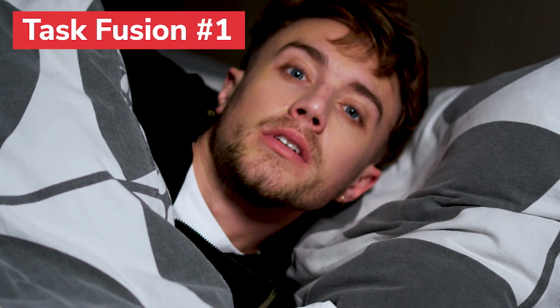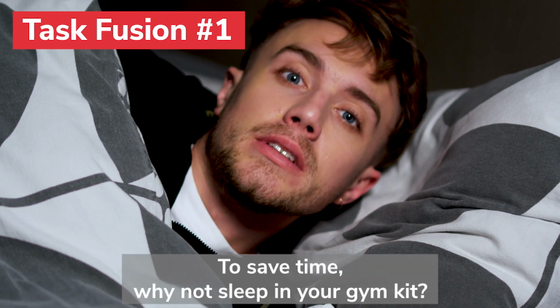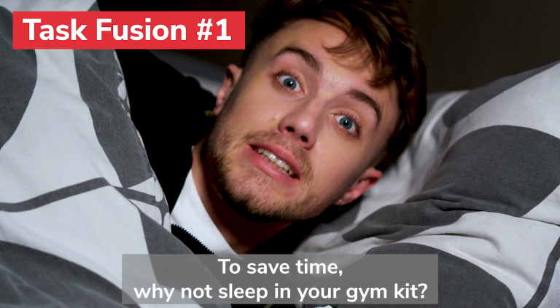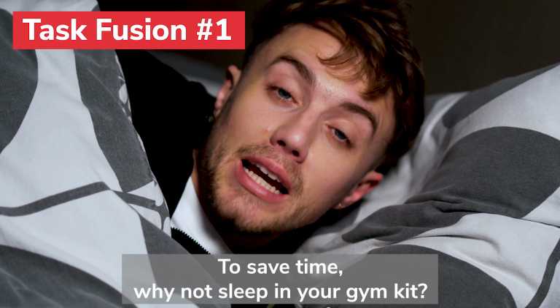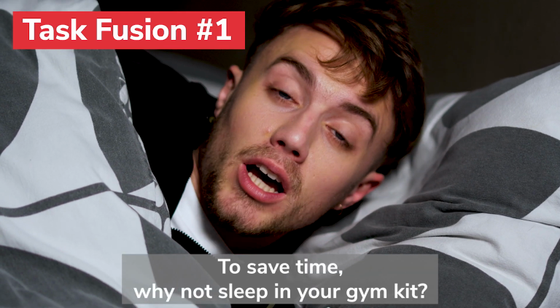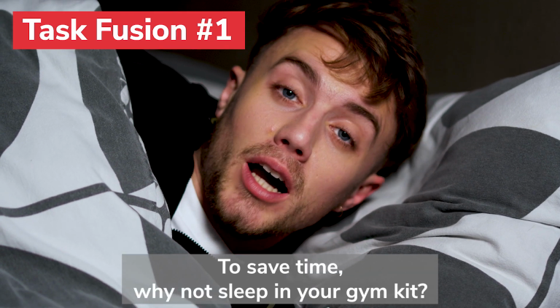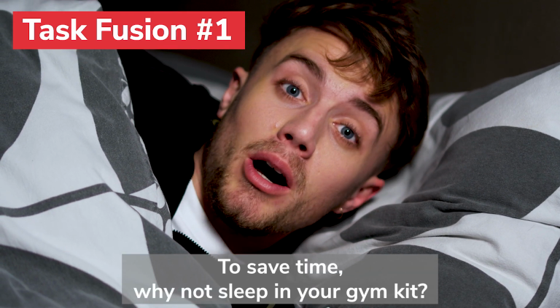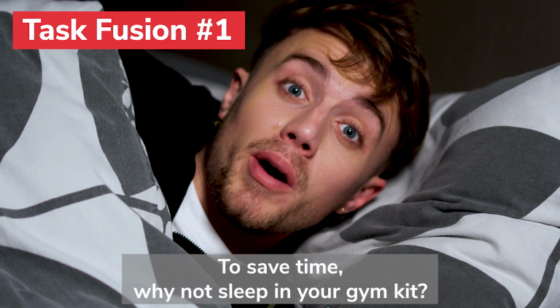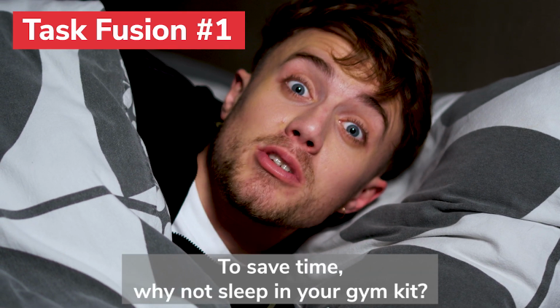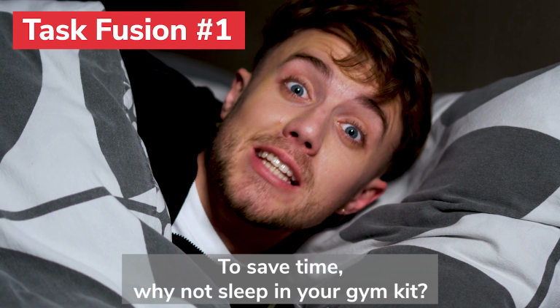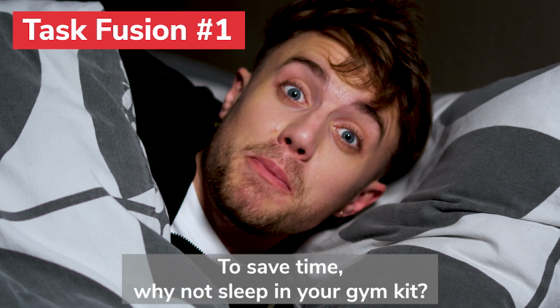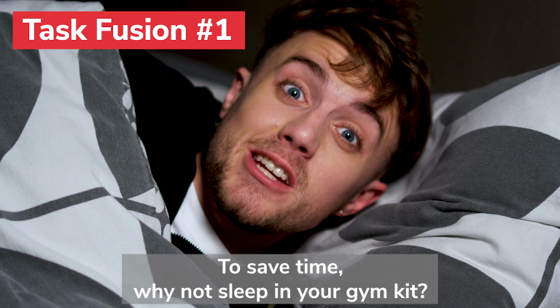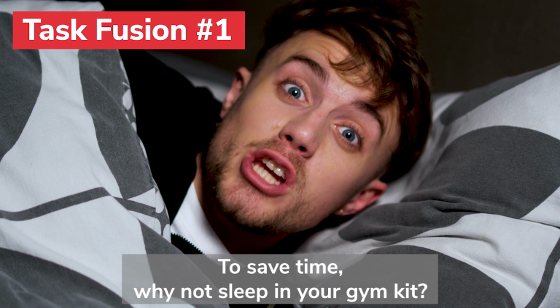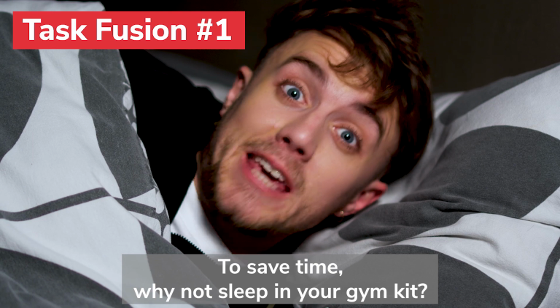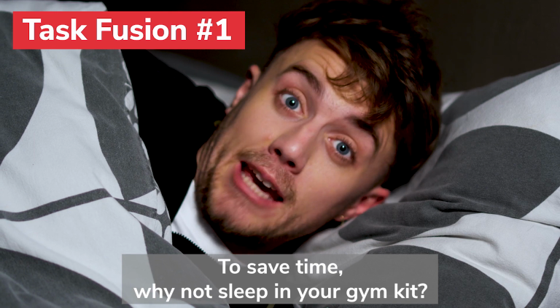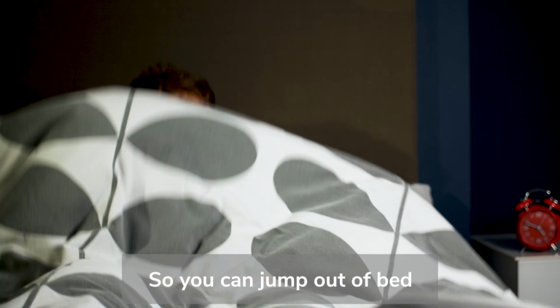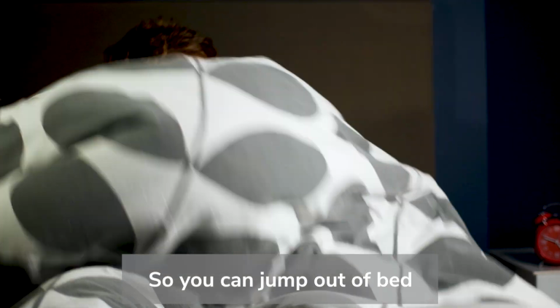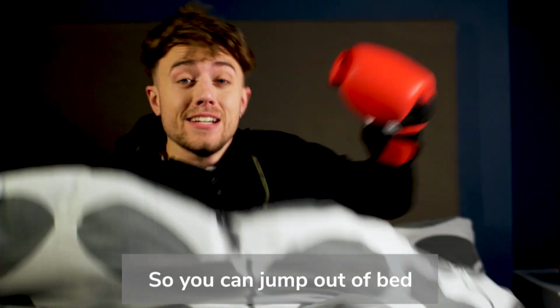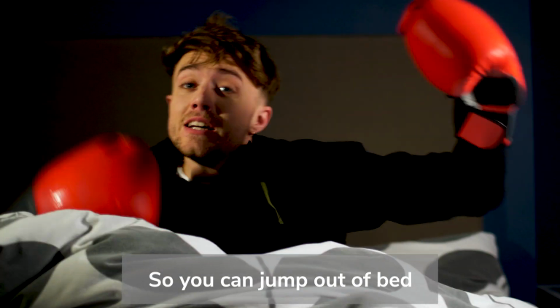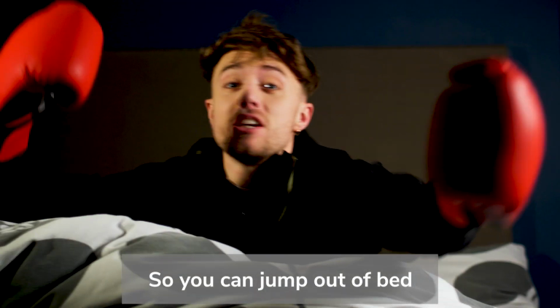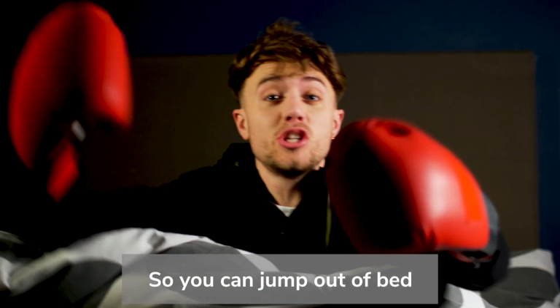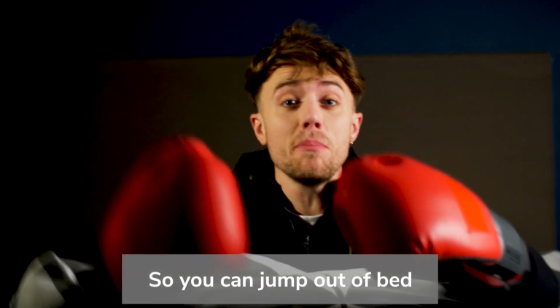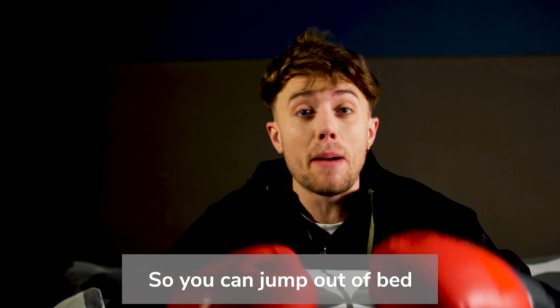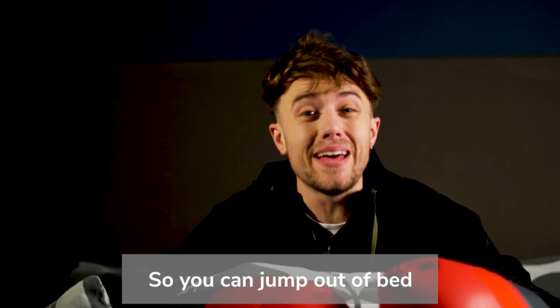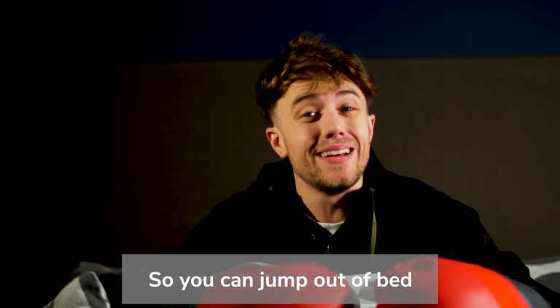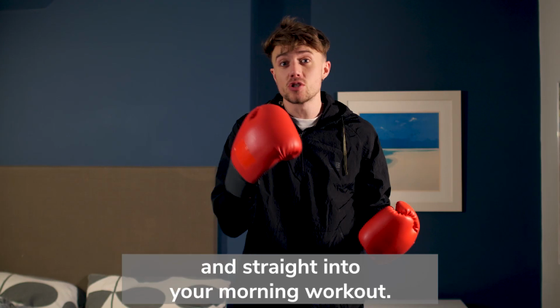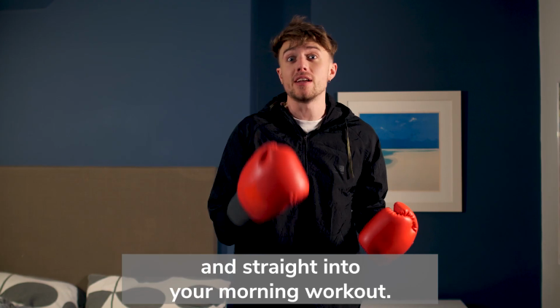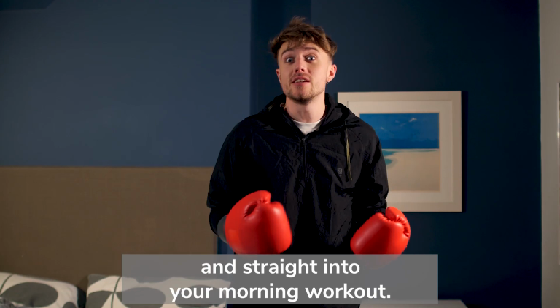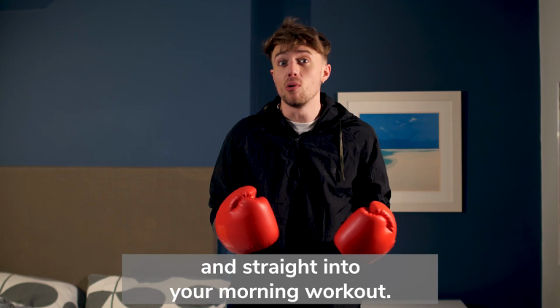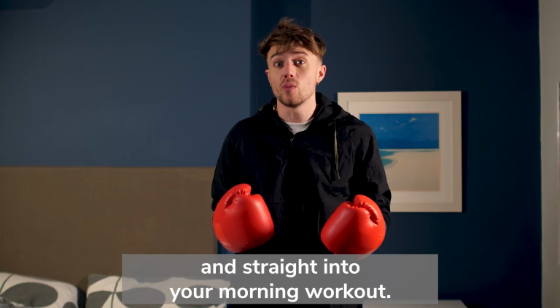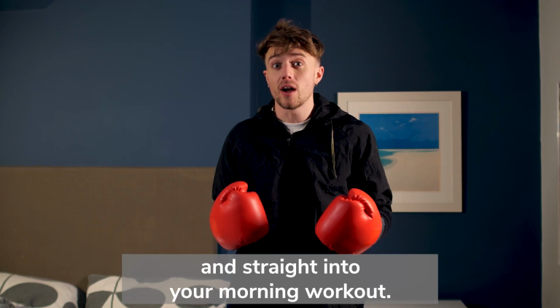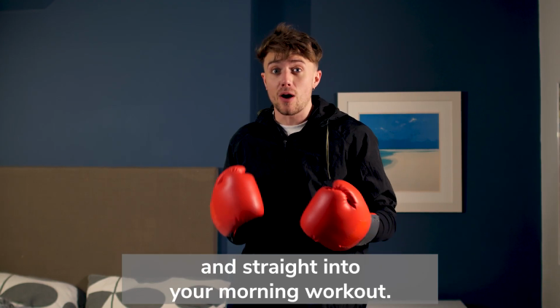To save time, why not sleep in your gym kit so you can jump out of bed and straight into your morning workout.